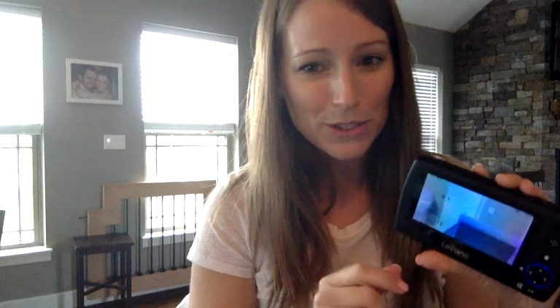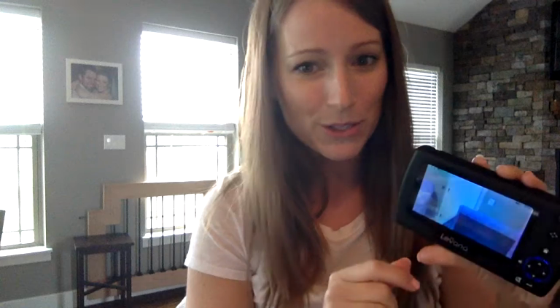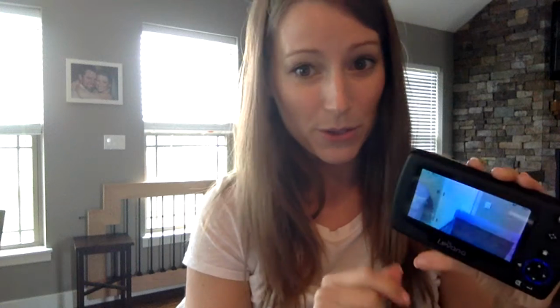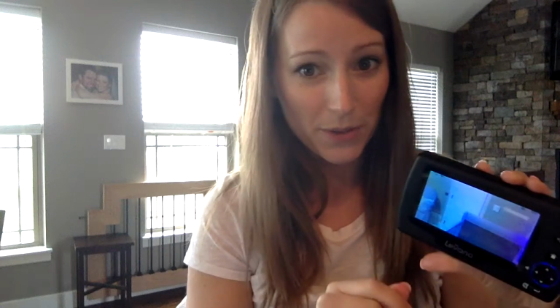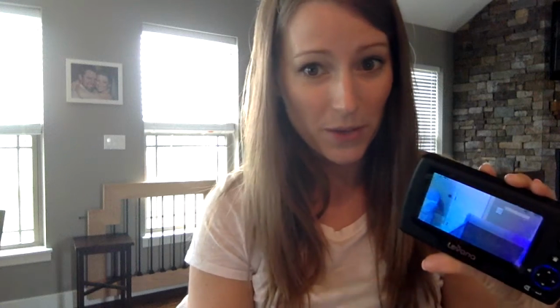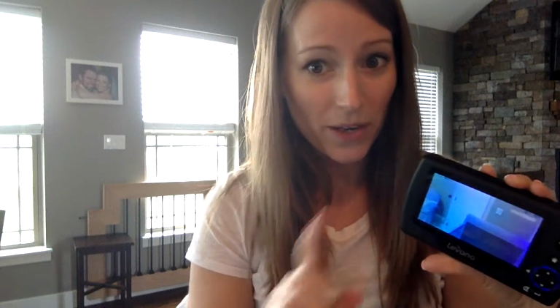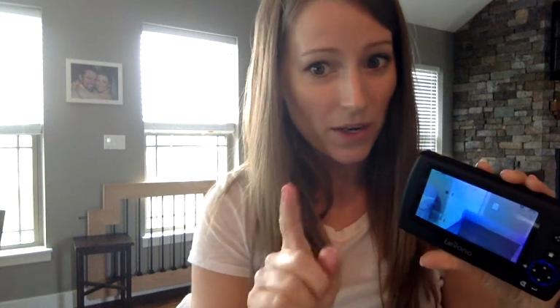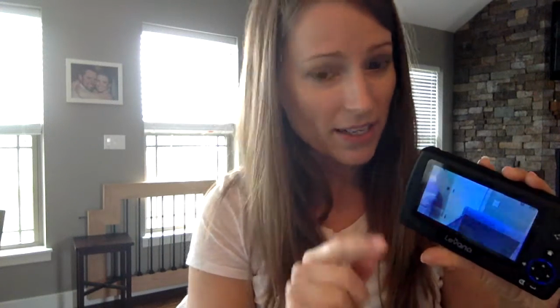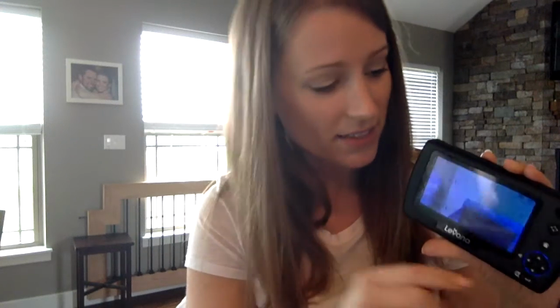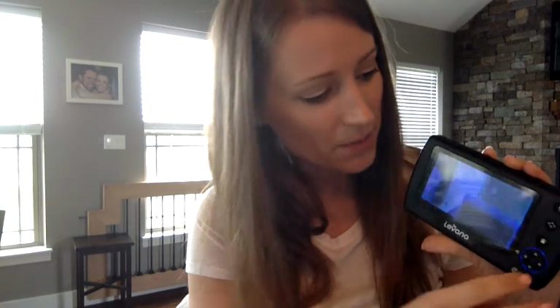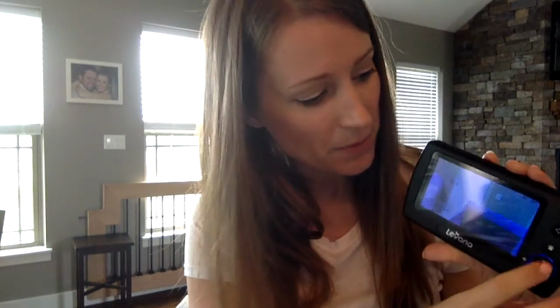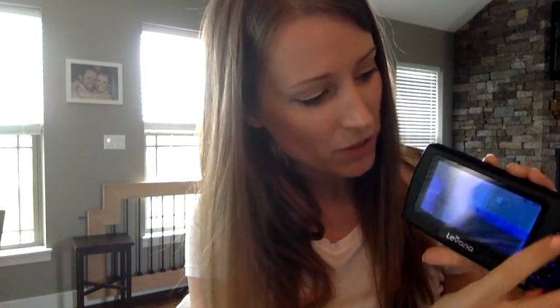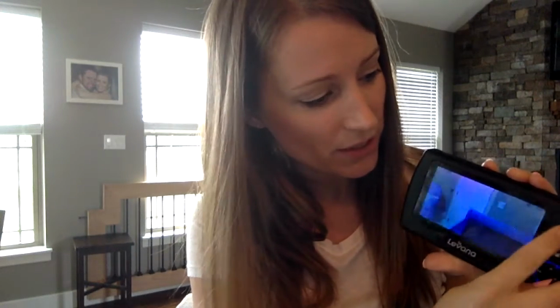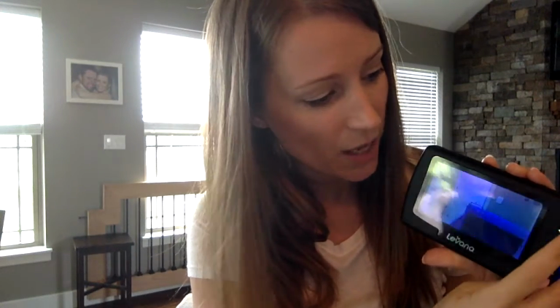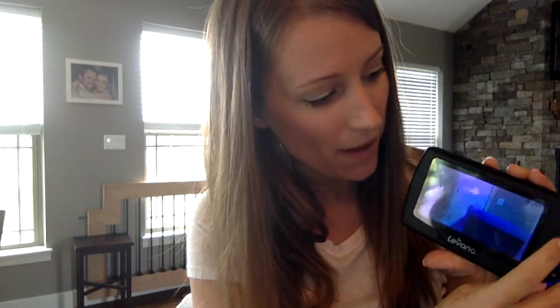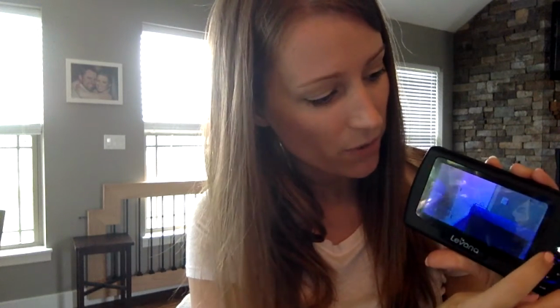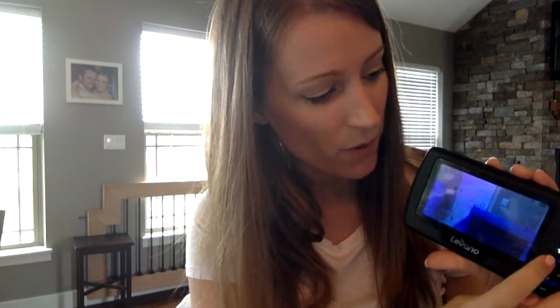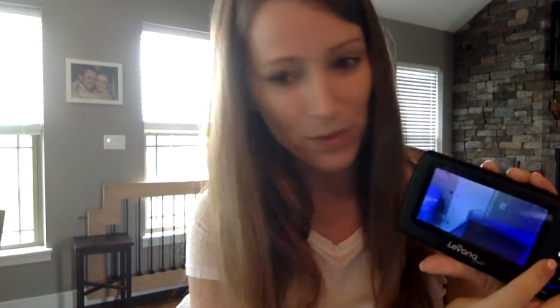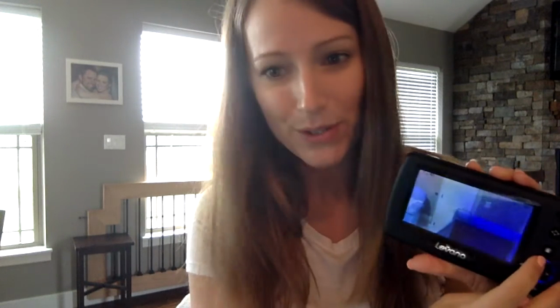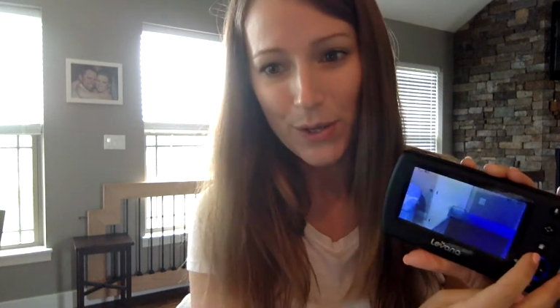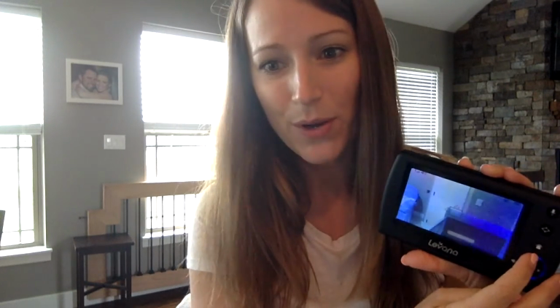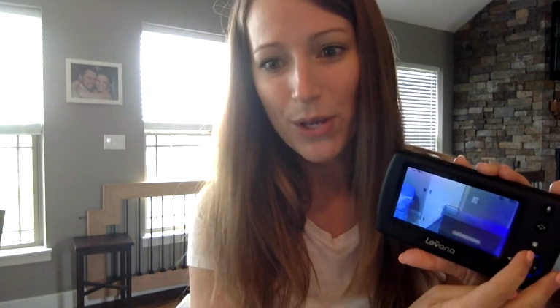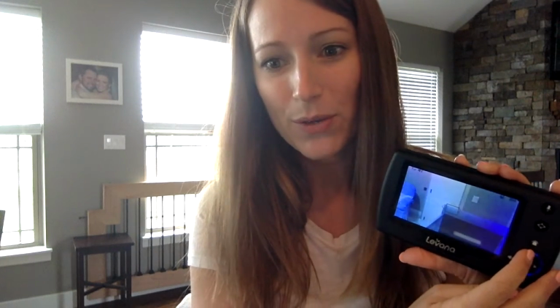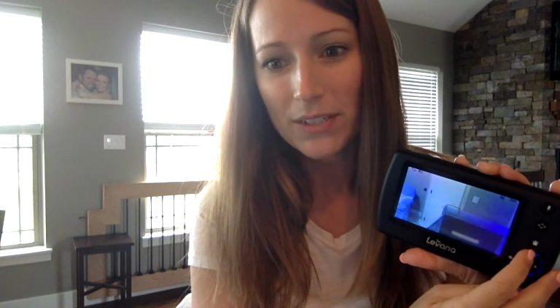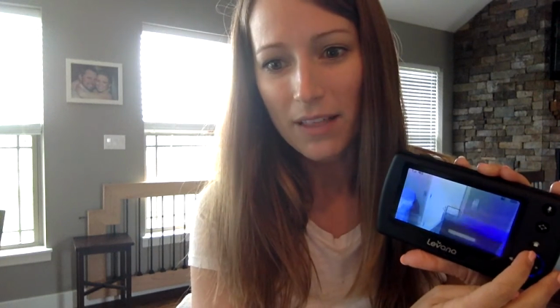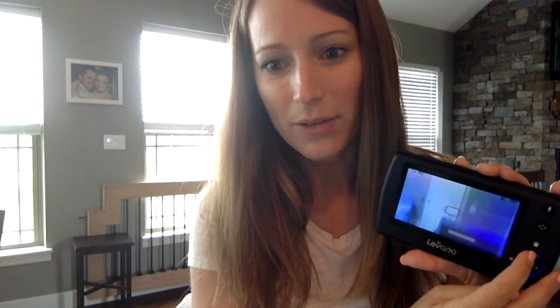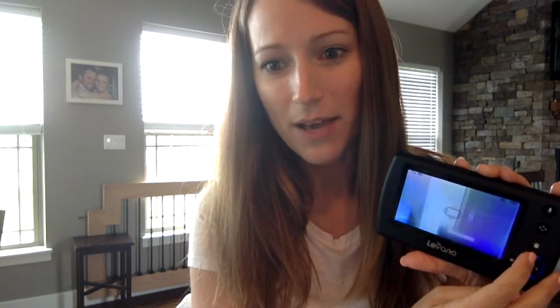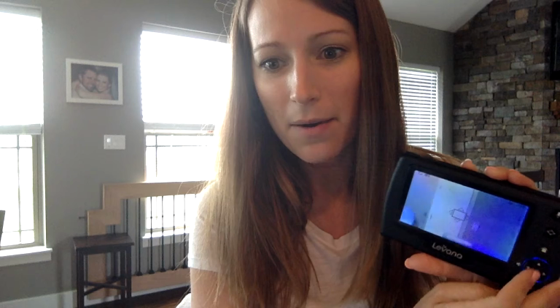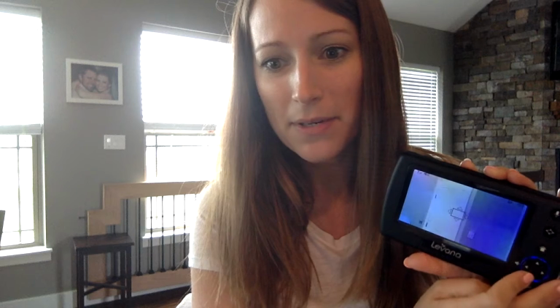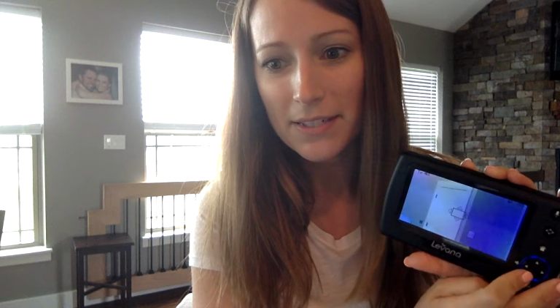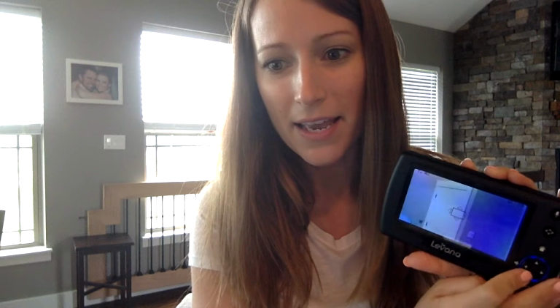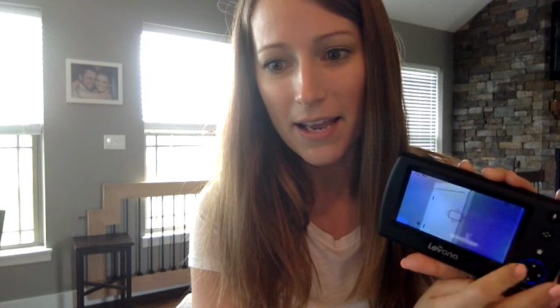I'm just going to show you really quick what it does, because sometimes it's hard to tell by a photo only, so you can tell it goes up and down.